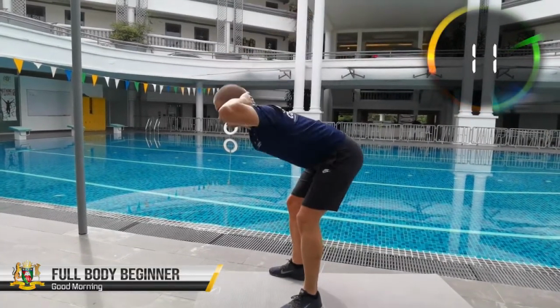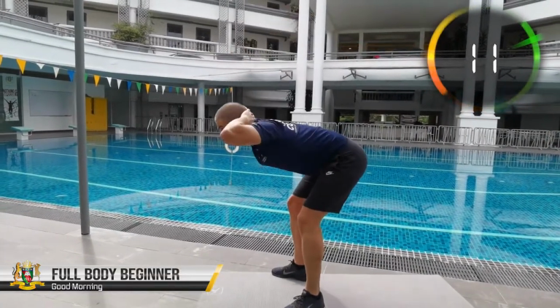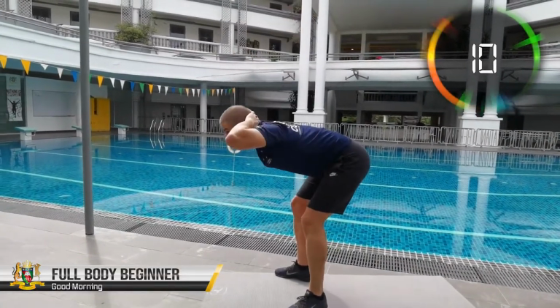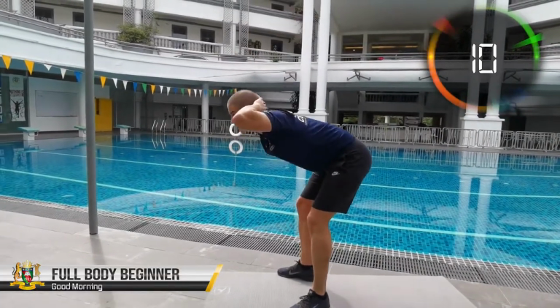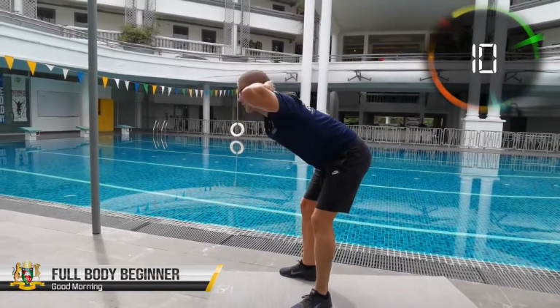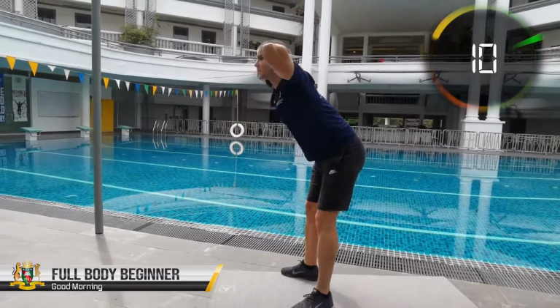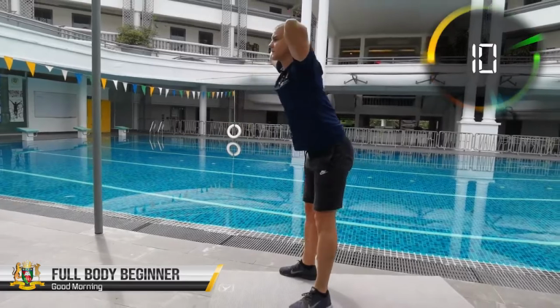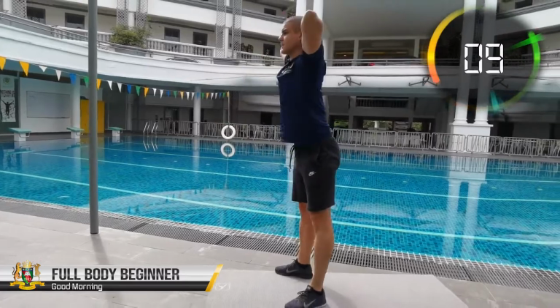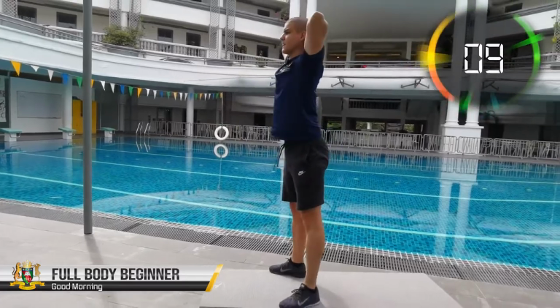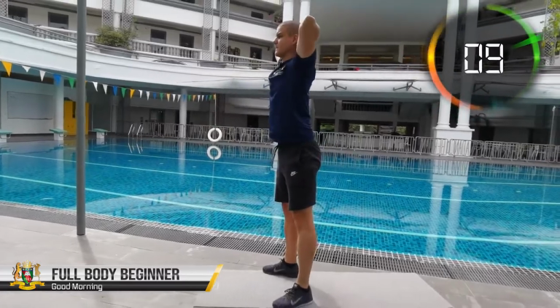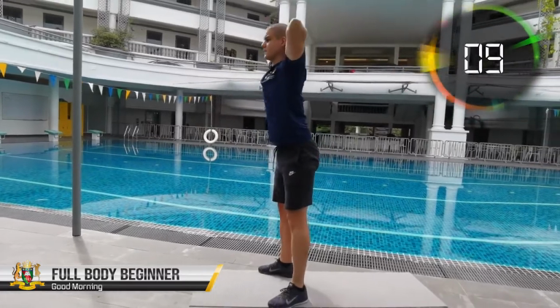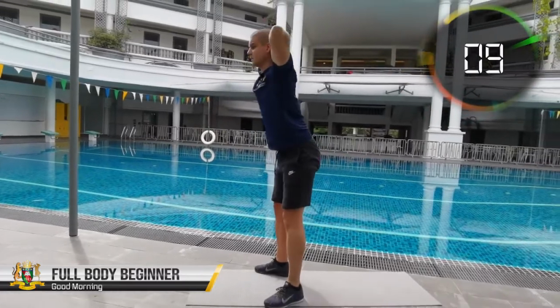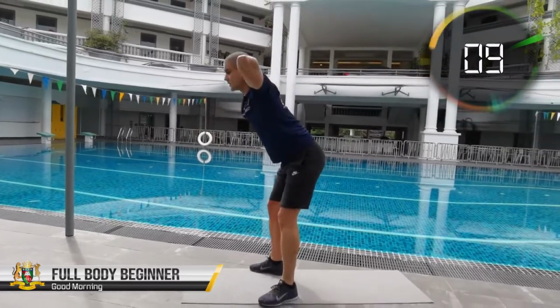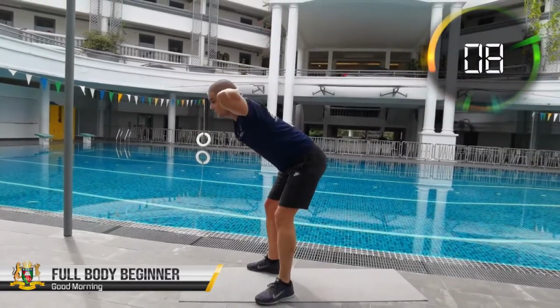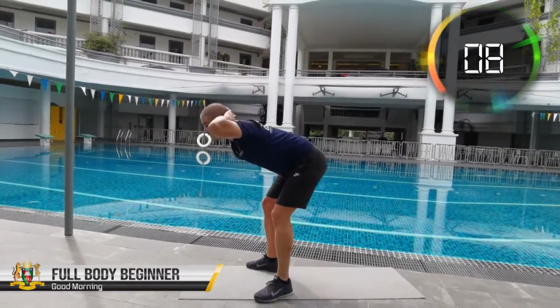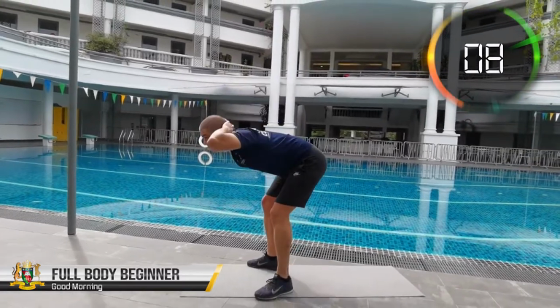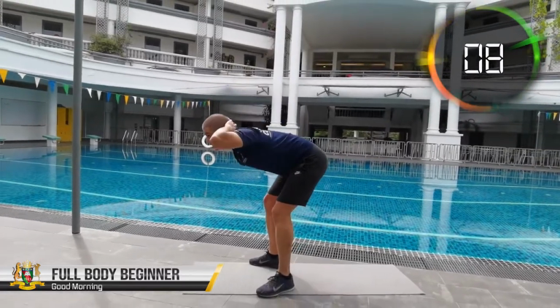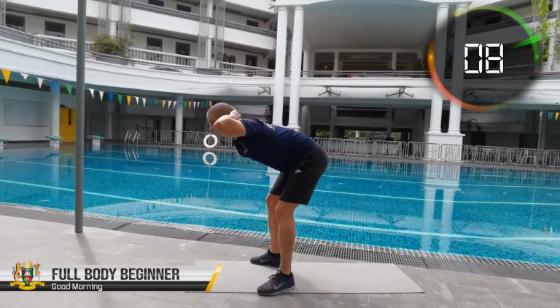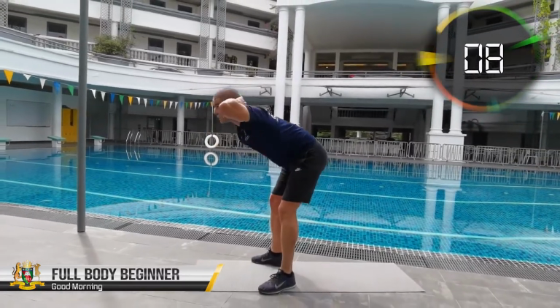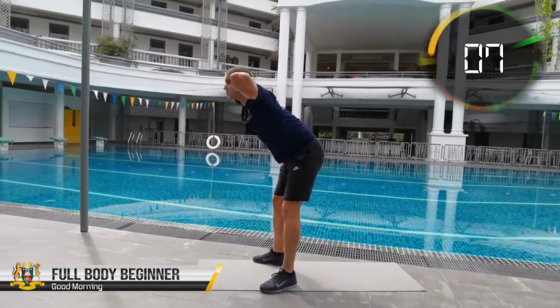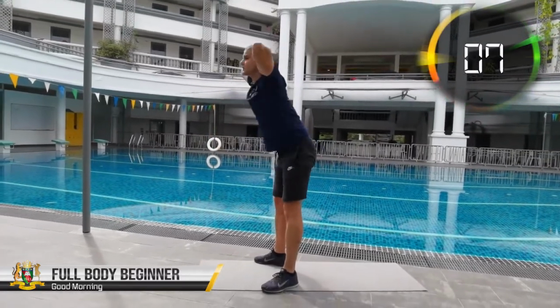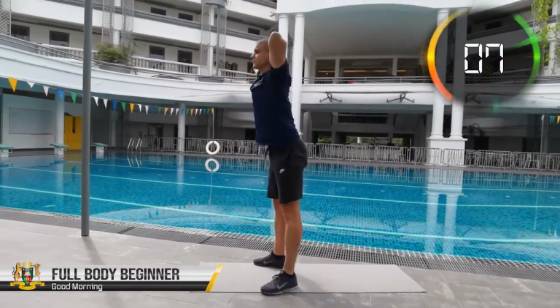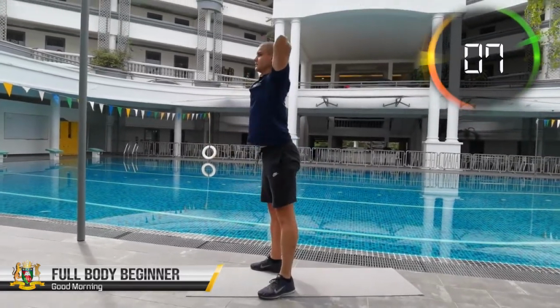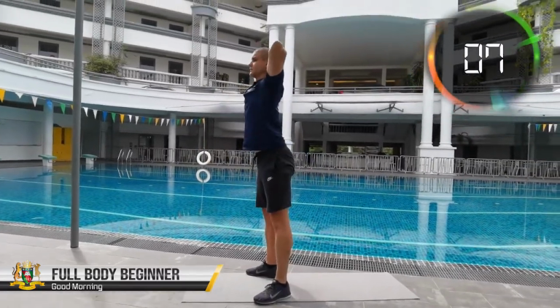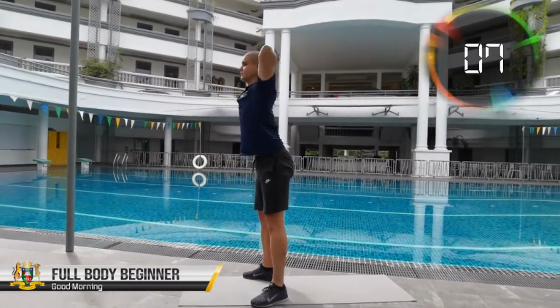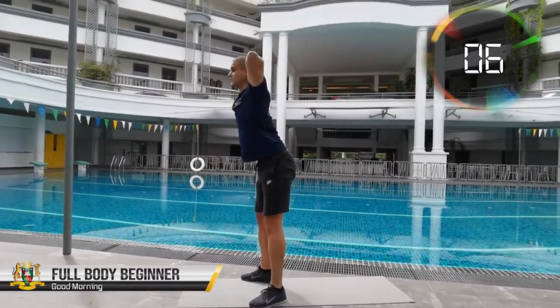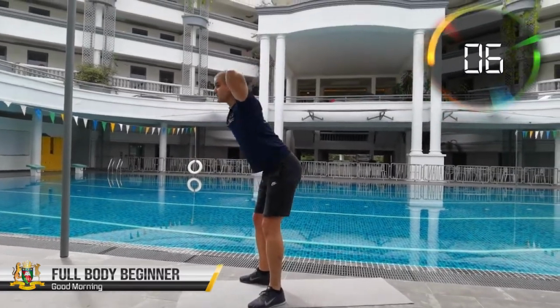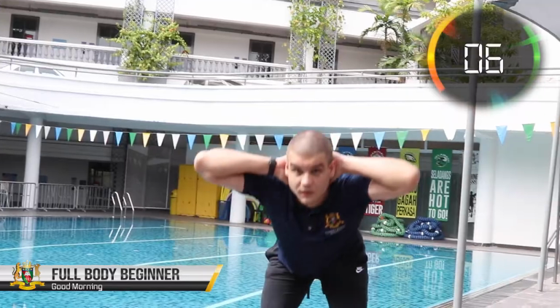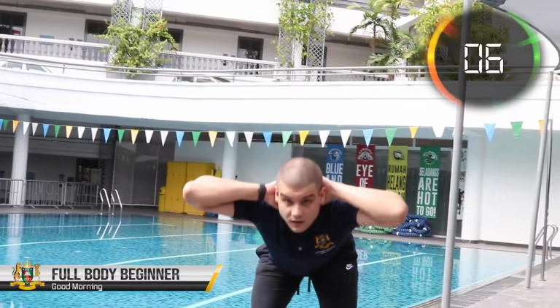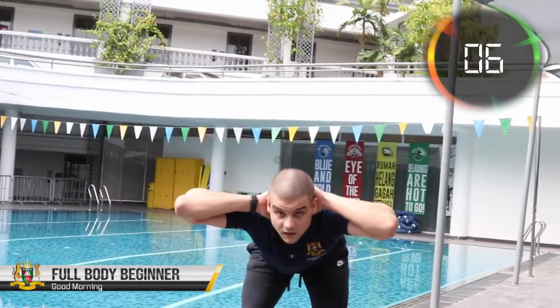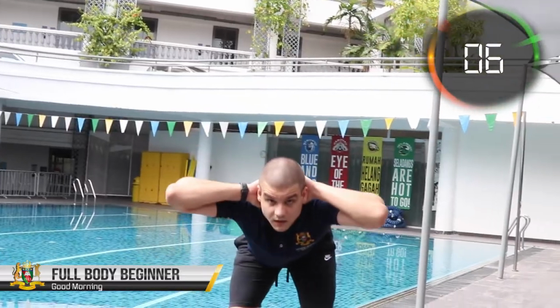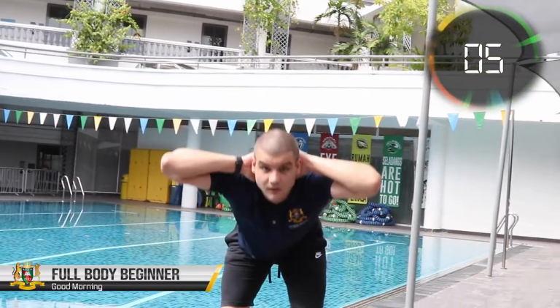However, if you still find it easy, you can create greater resistance by pushing your upper body down with your hands.